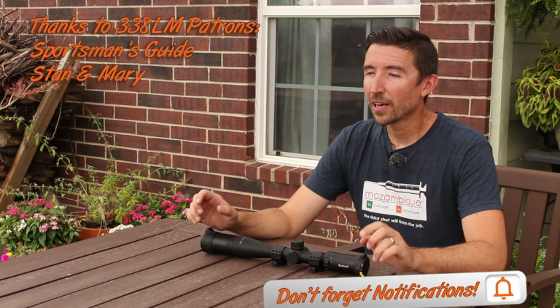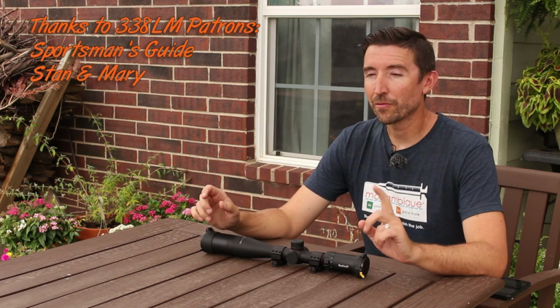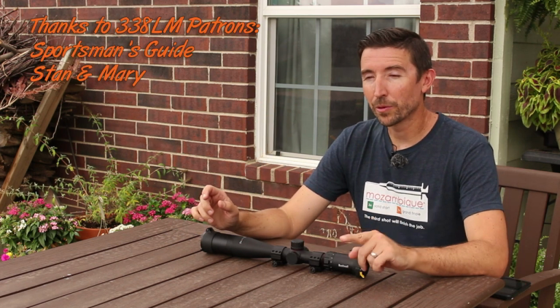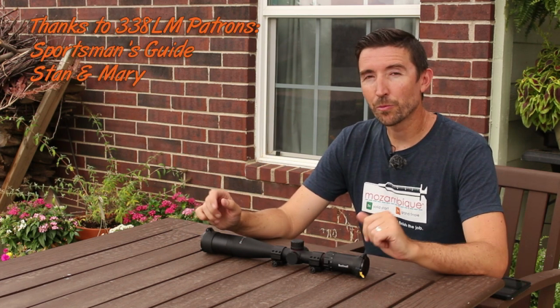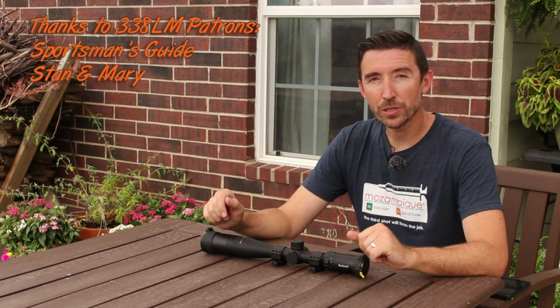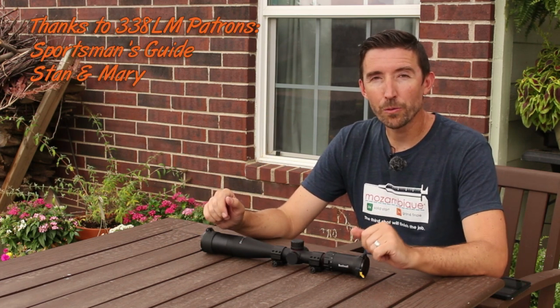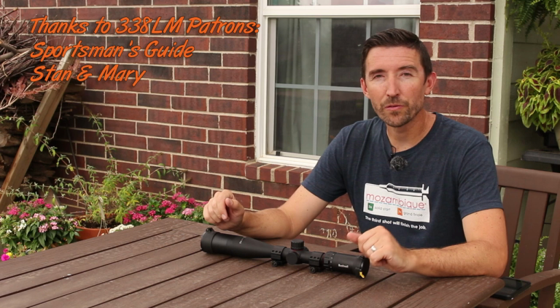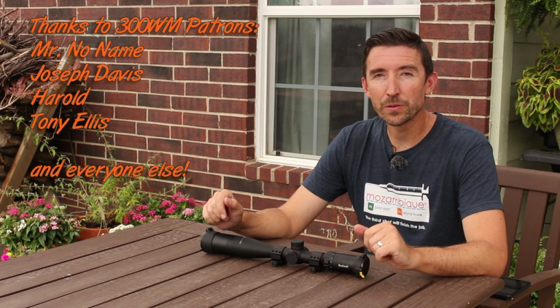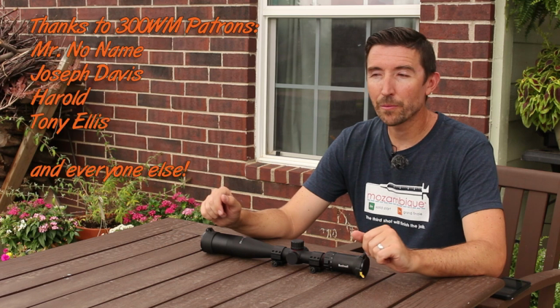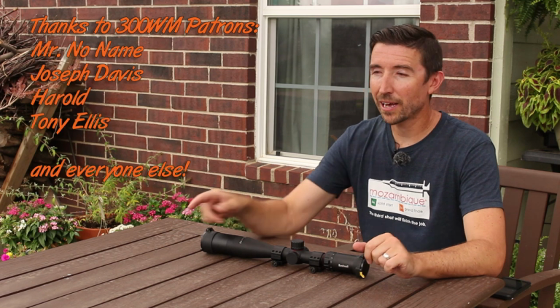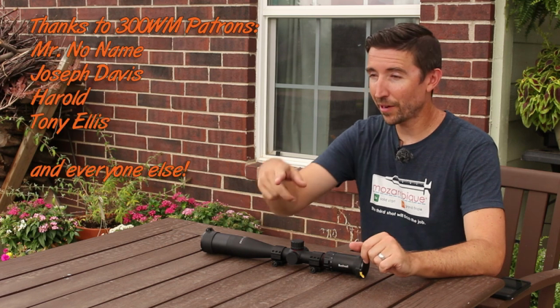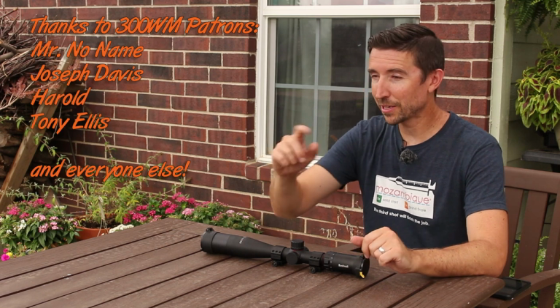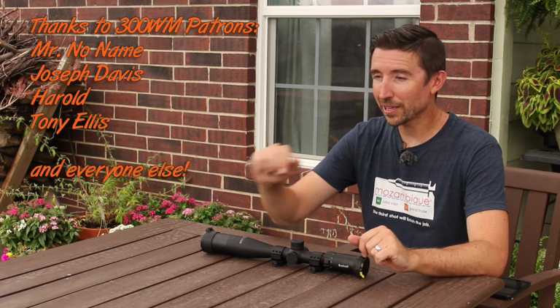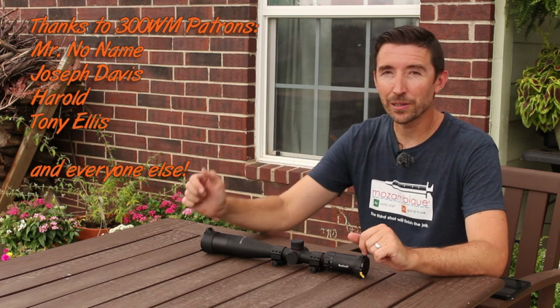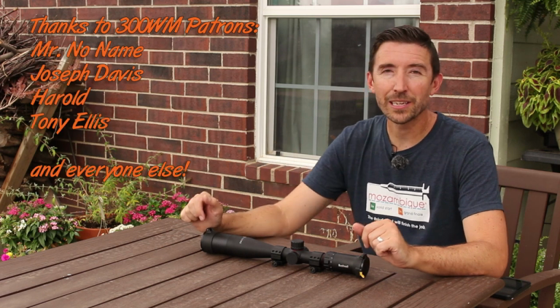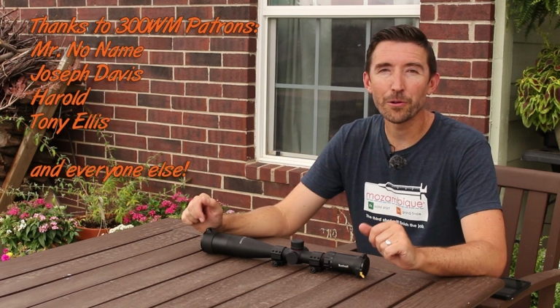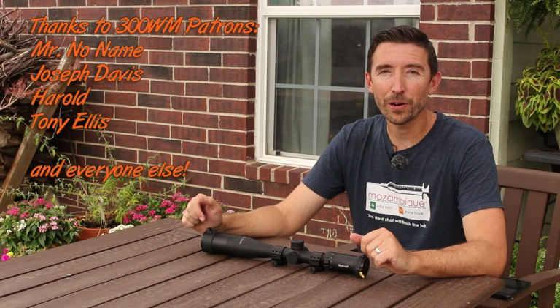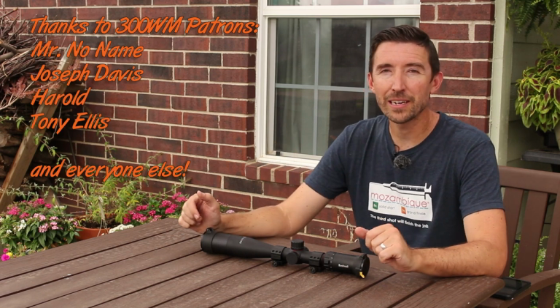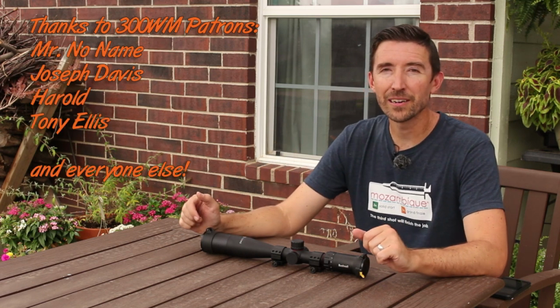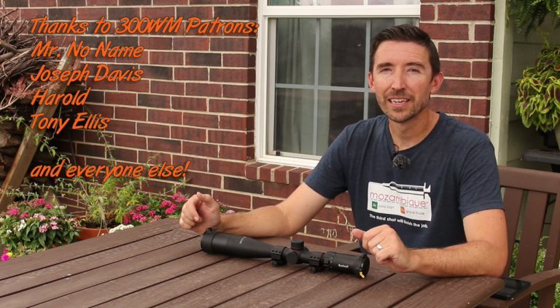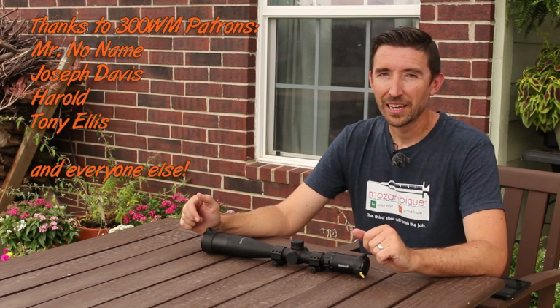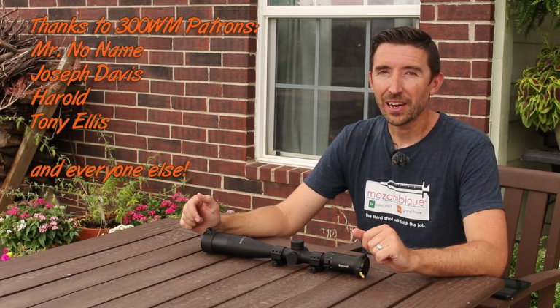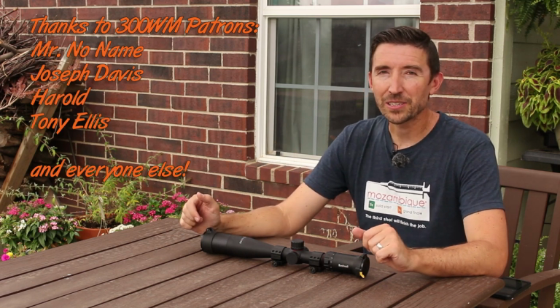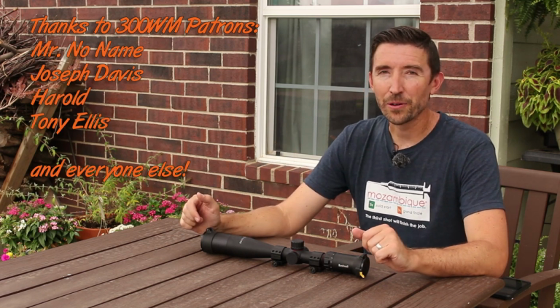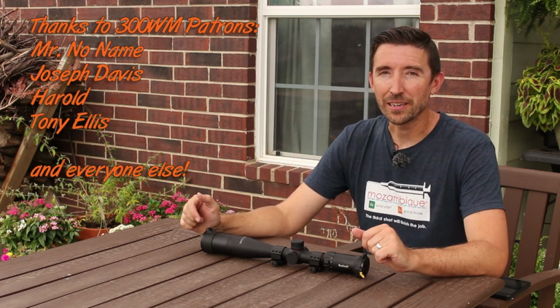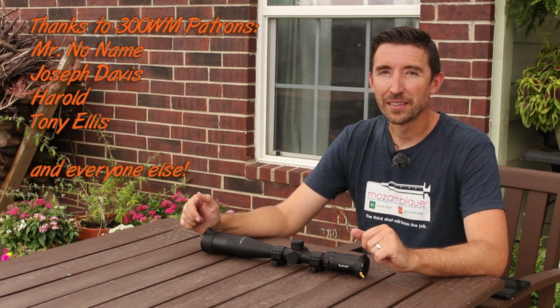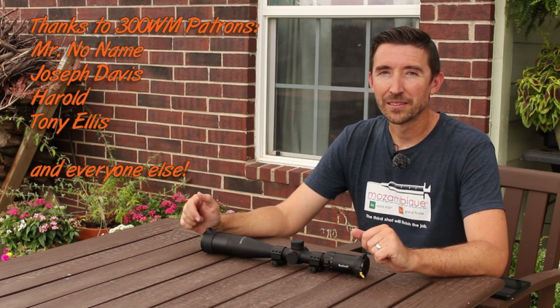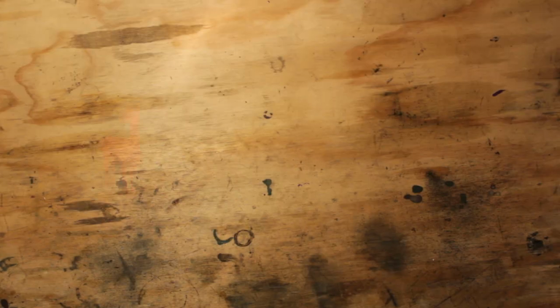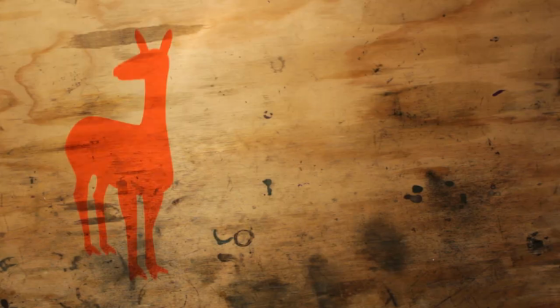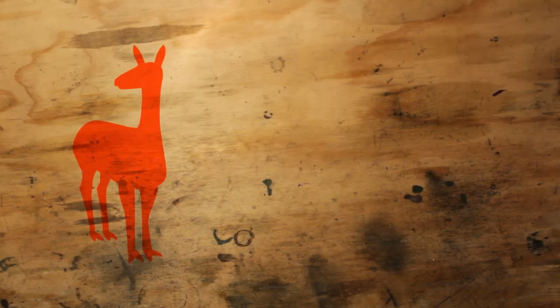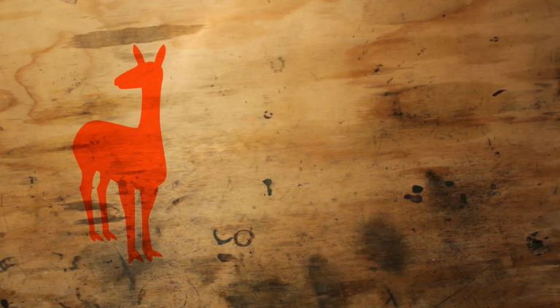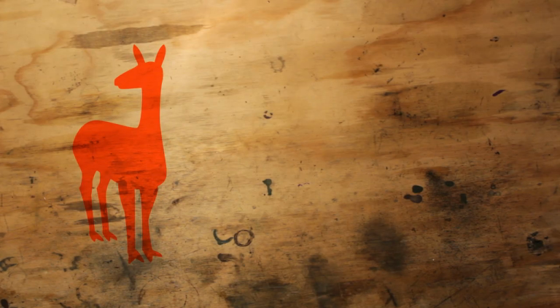Thanks a lot for watching. I'll see you in the next video. Thank you to the Patrons of the Destructive Arts that made this possible — I have a bunch more scope reviews coming out.